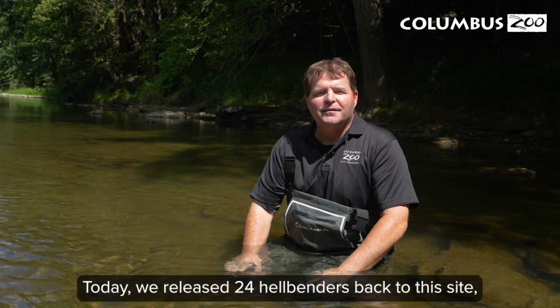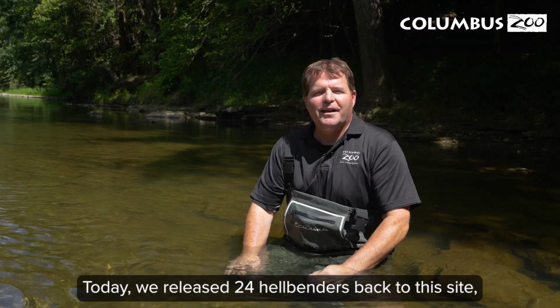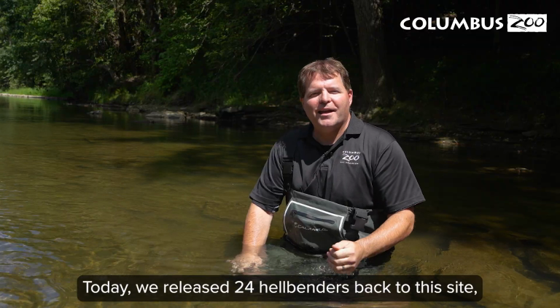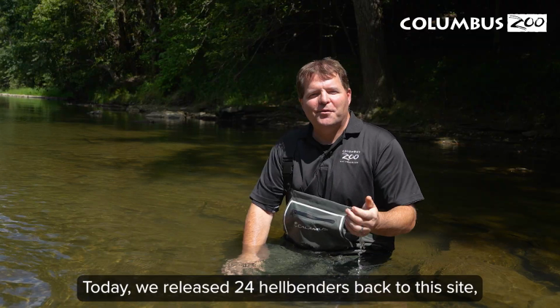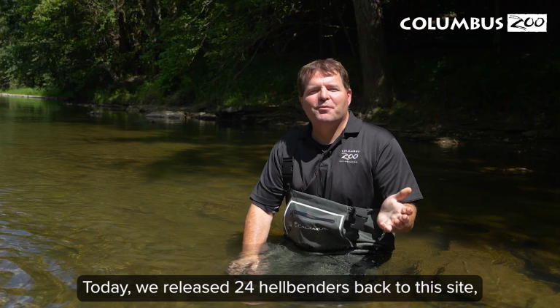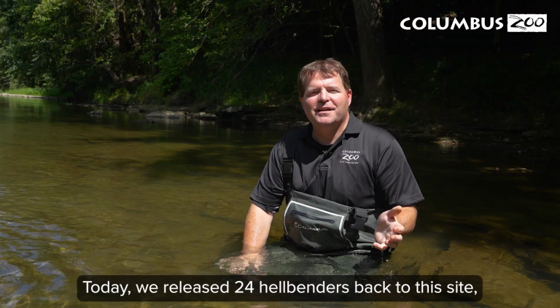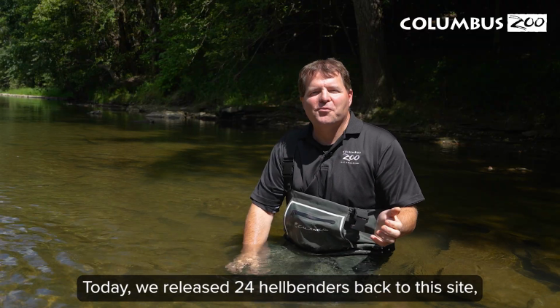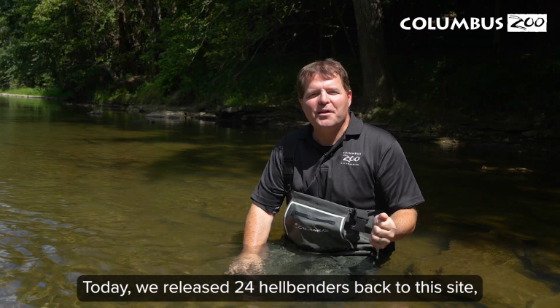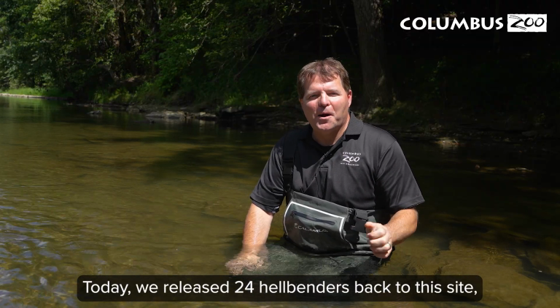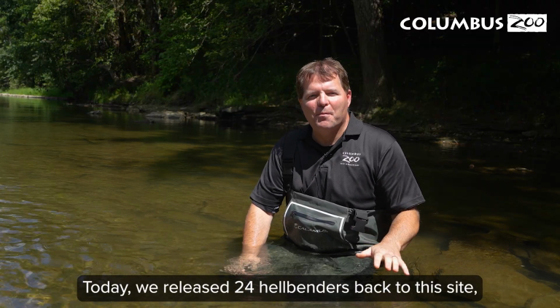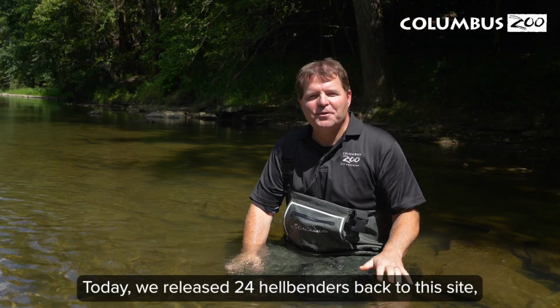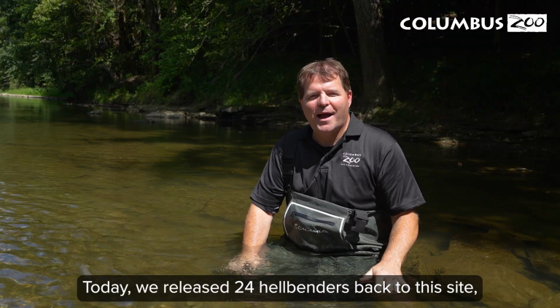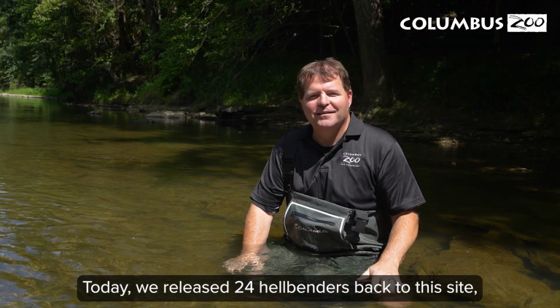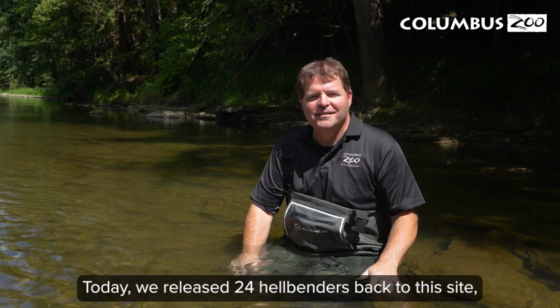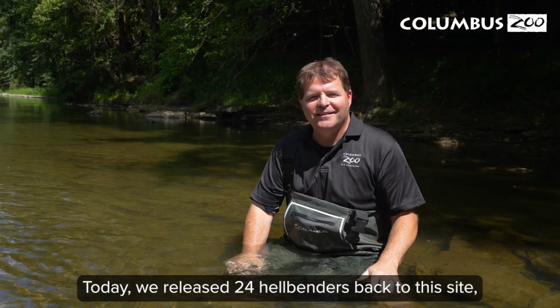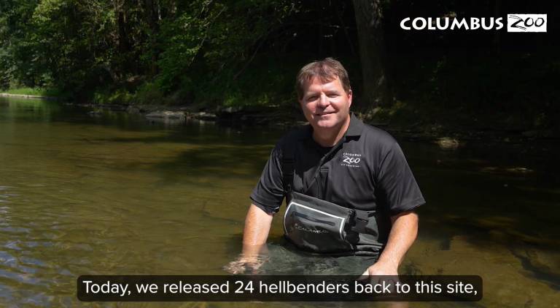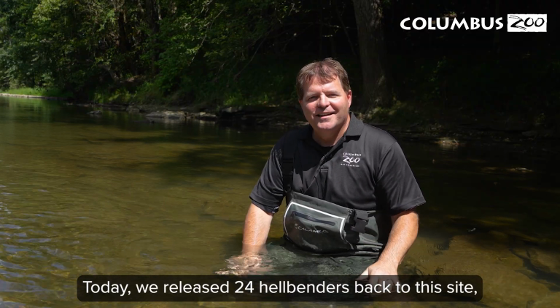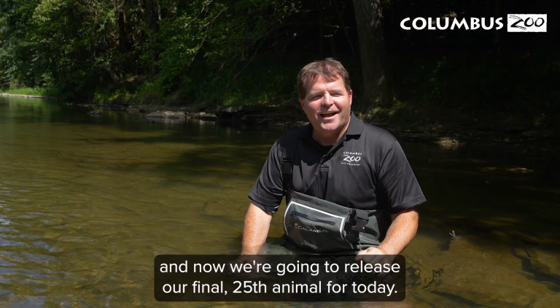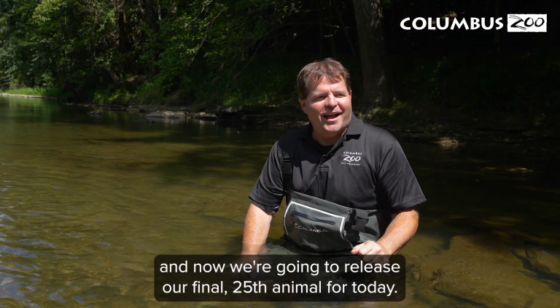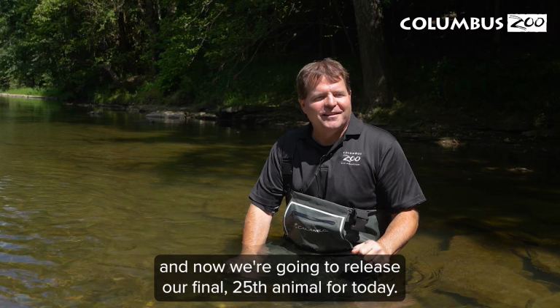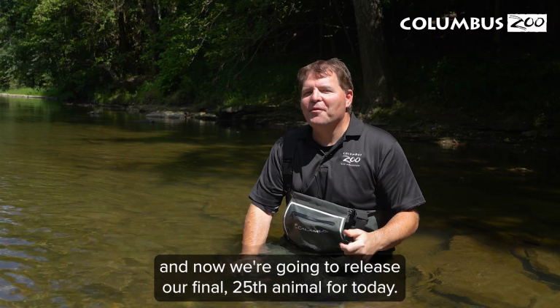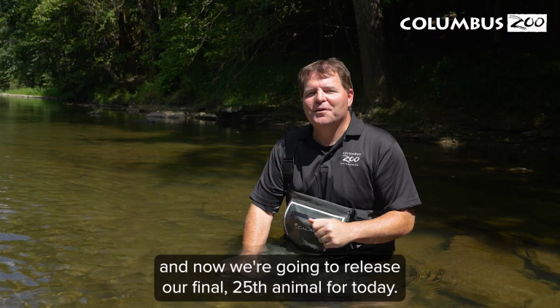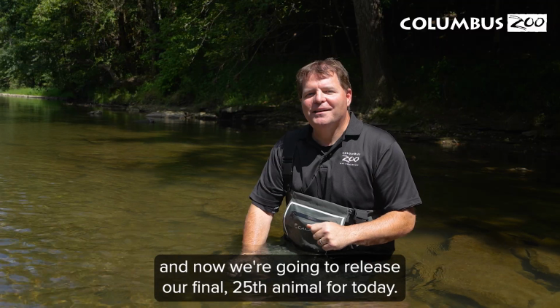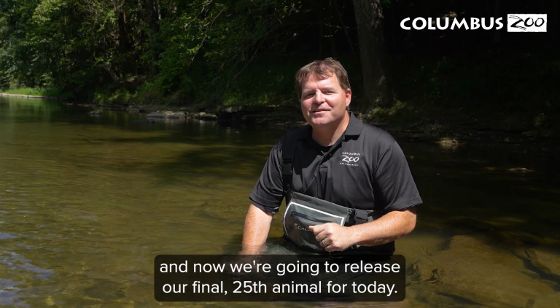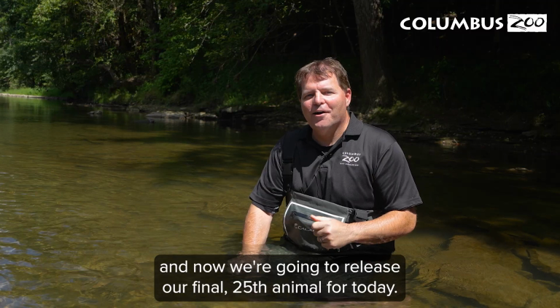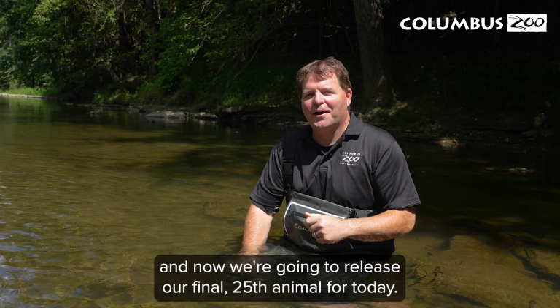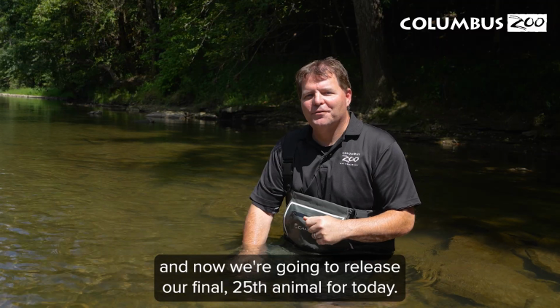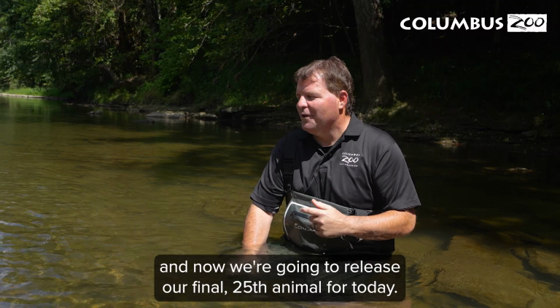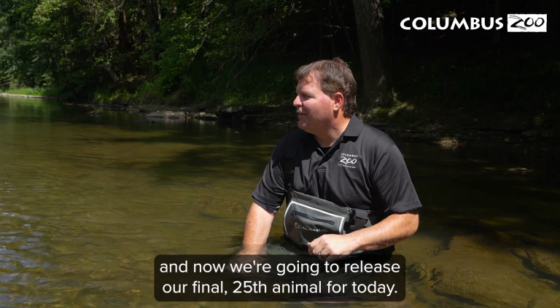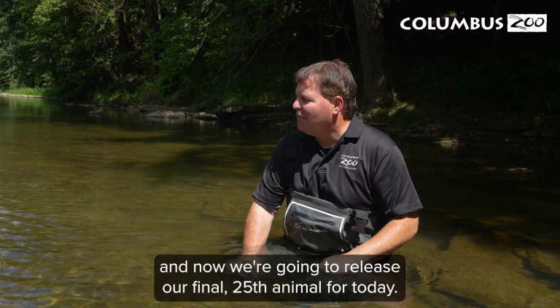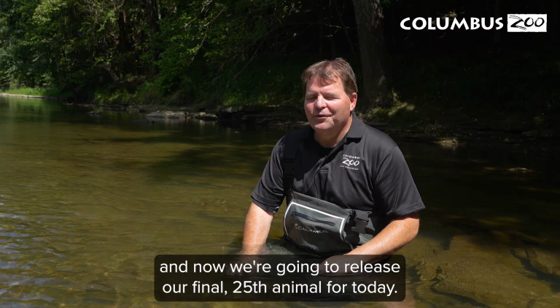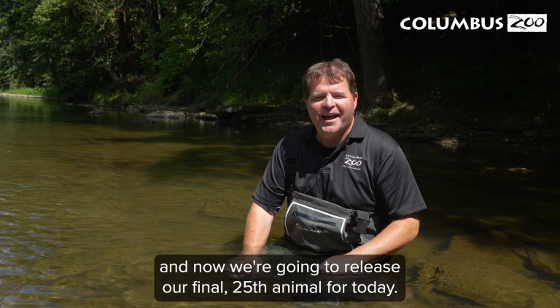Today, we released 24 hellbenders back to the site, and now we're going to release our final 25th animal for today.